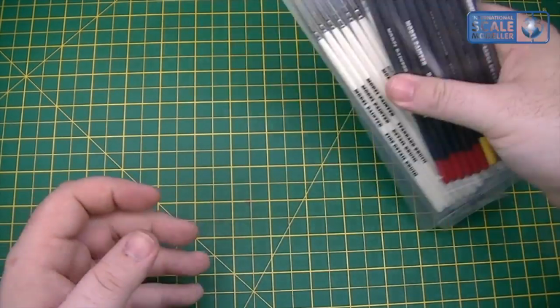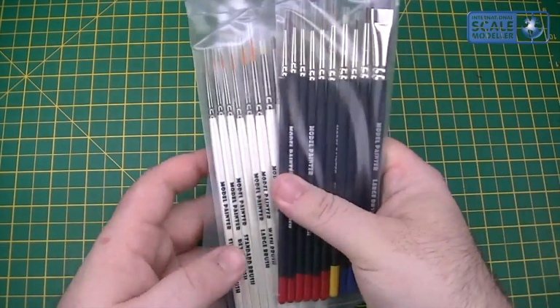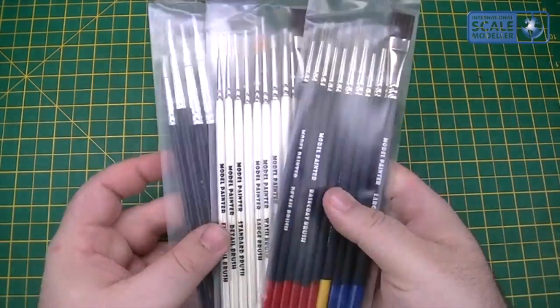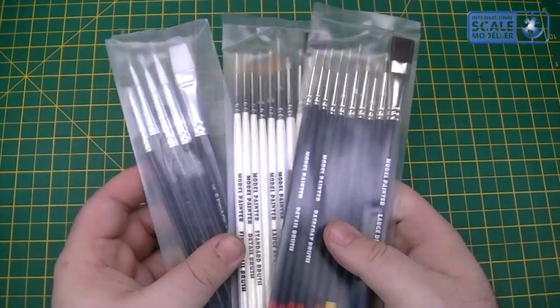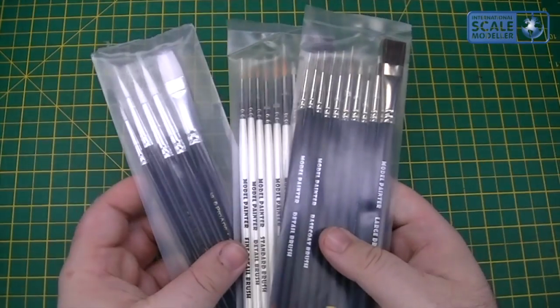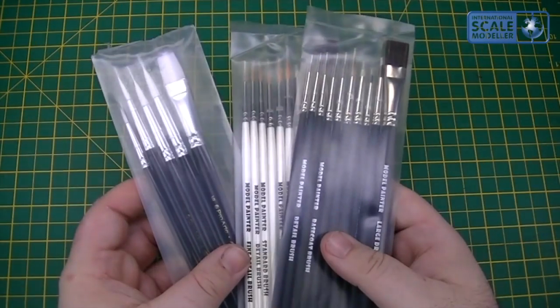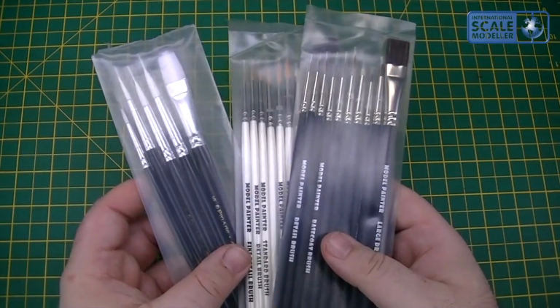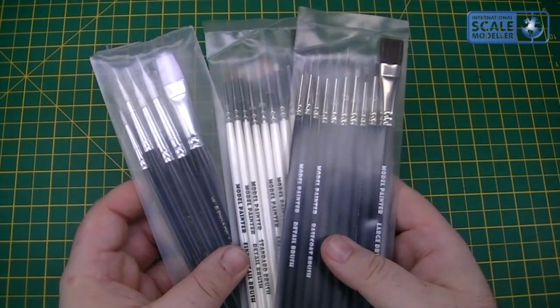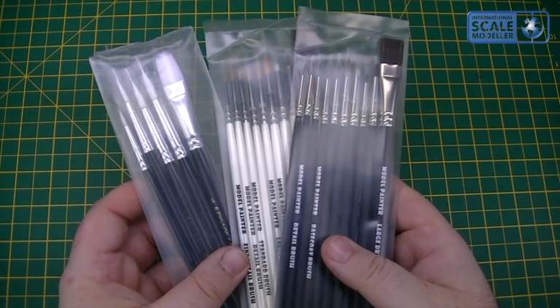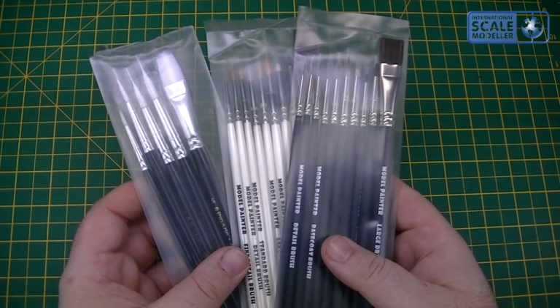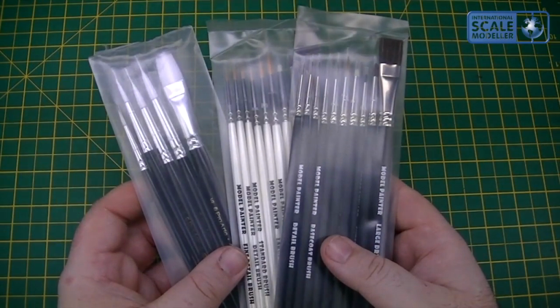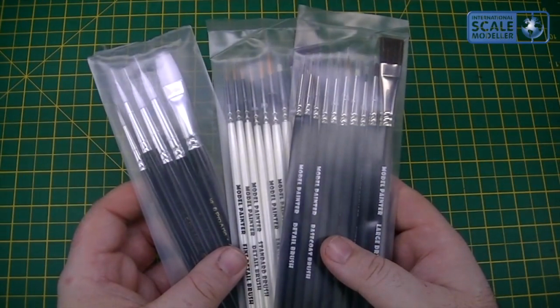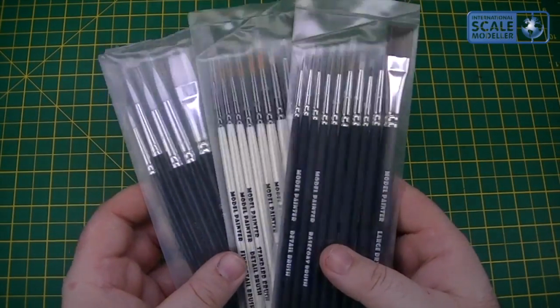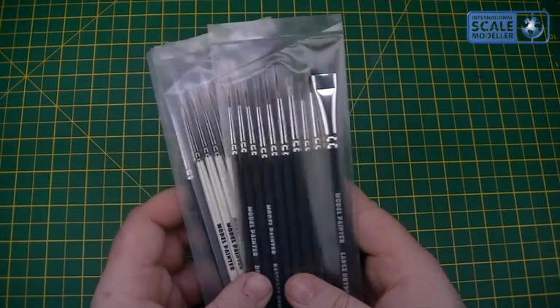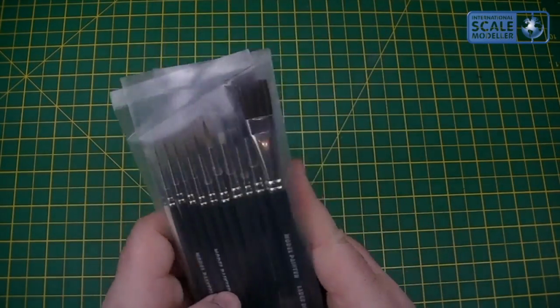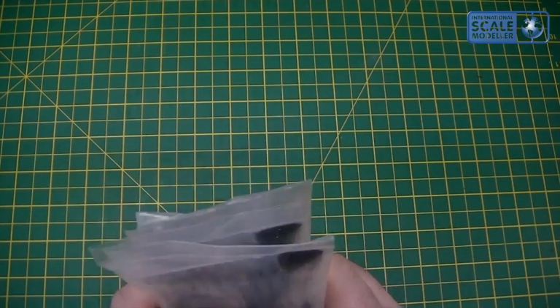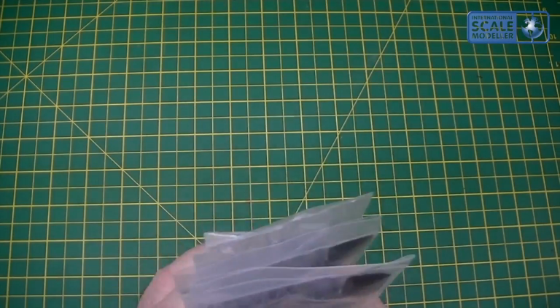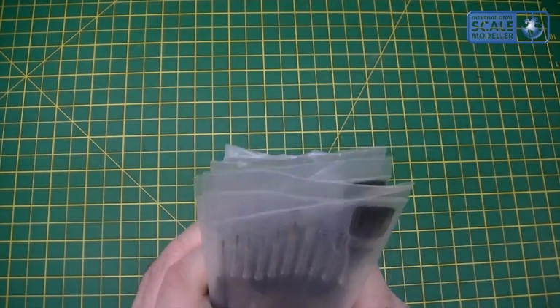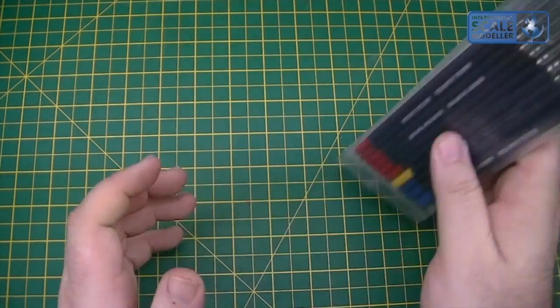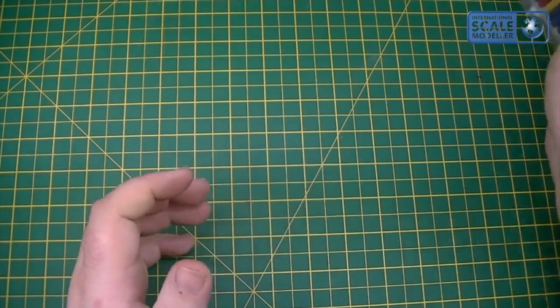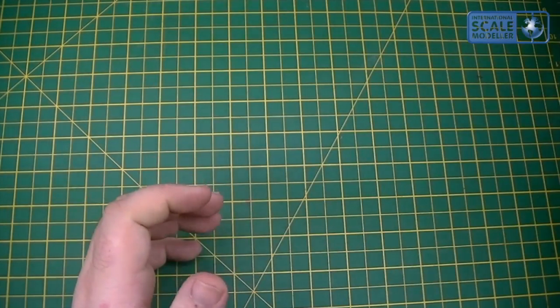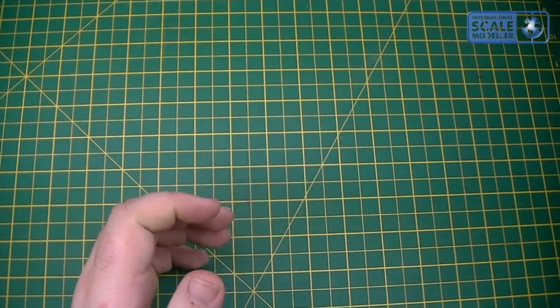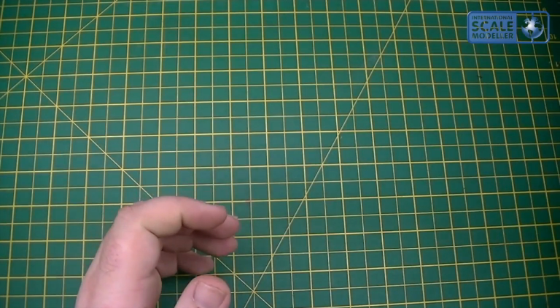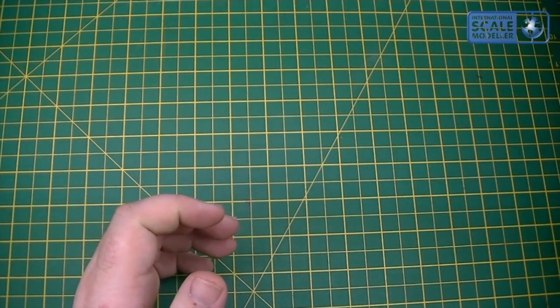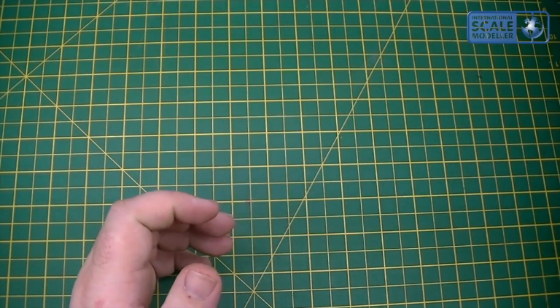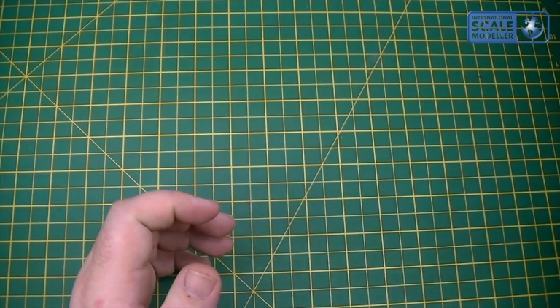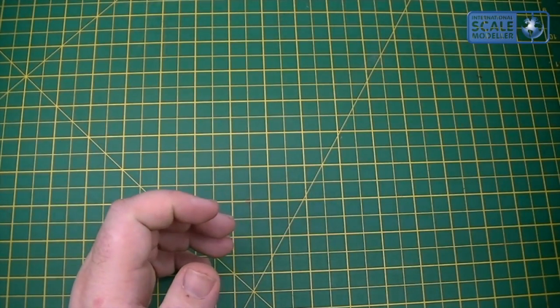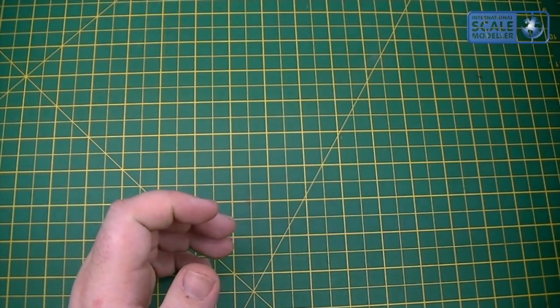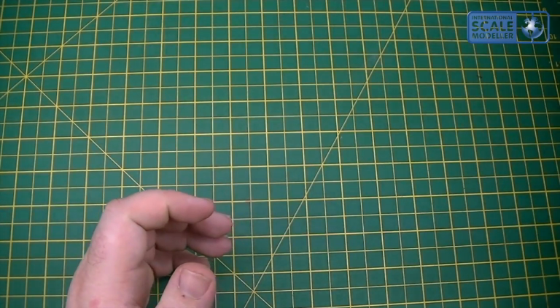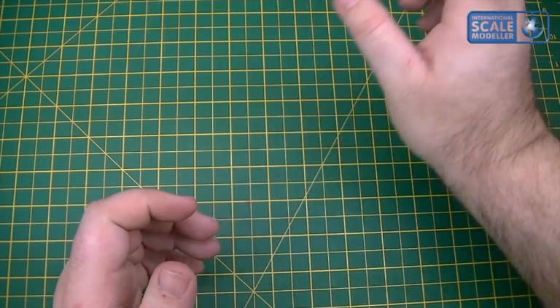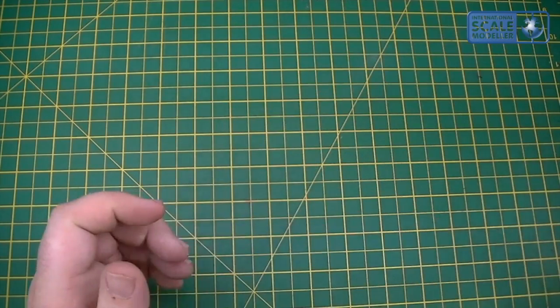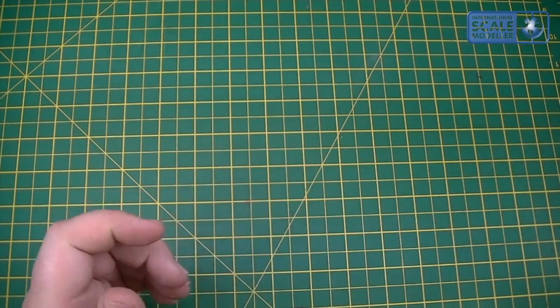Like I say, the sets have gone to the lucky winner of the Christmas prize draw — well done — so you've got a nice set of brushes on the way, as well as all those other goodies.